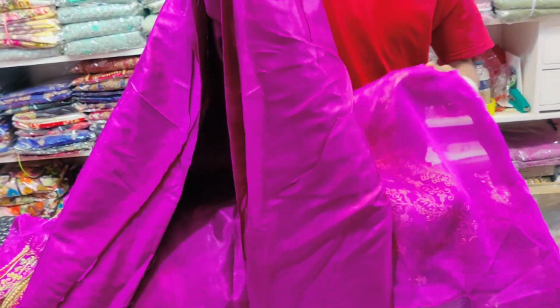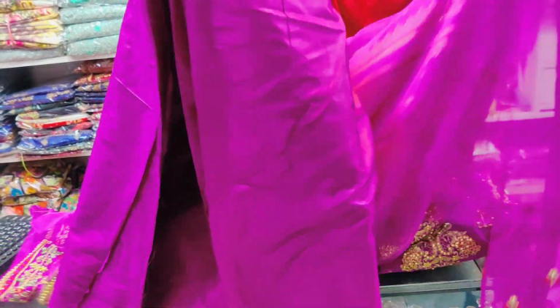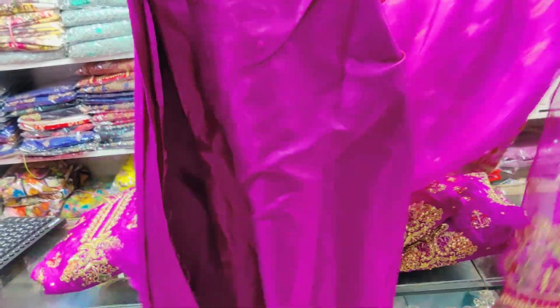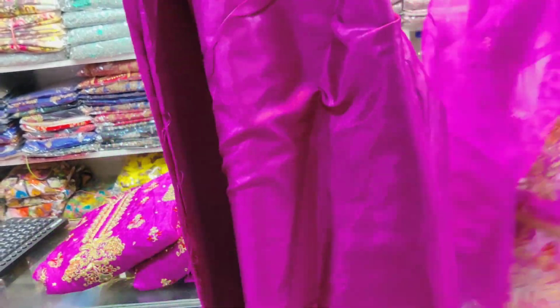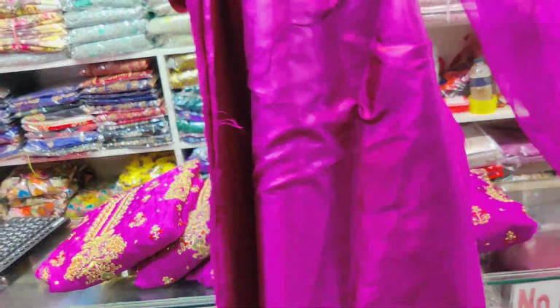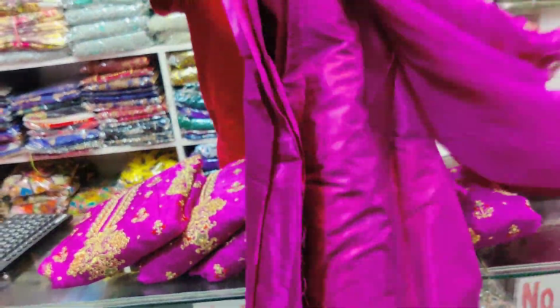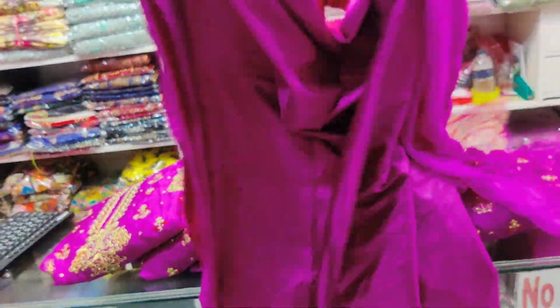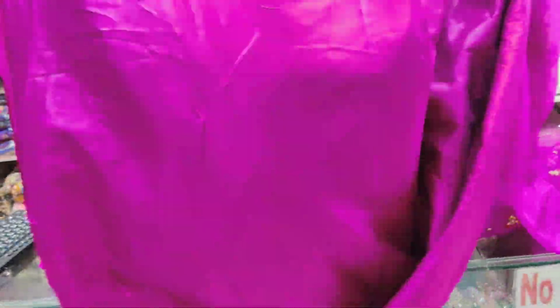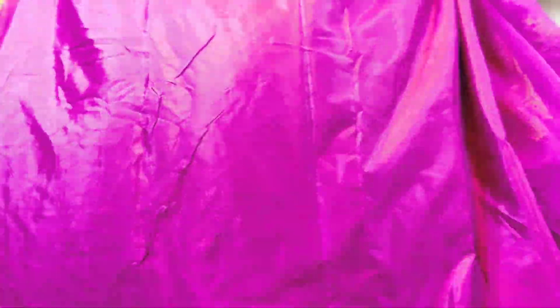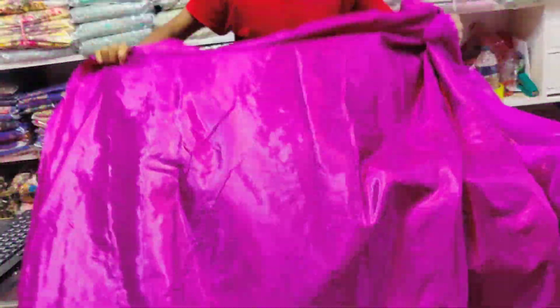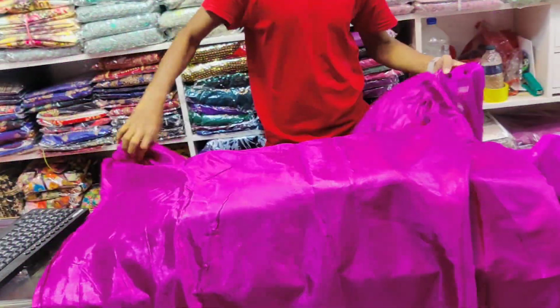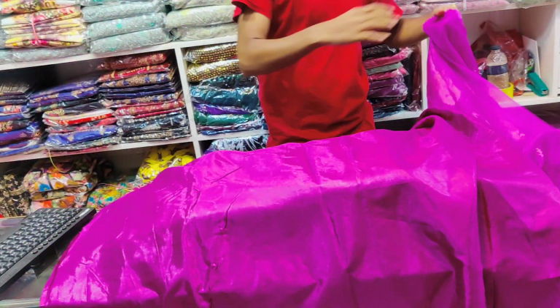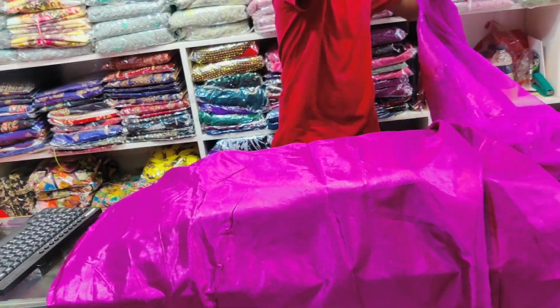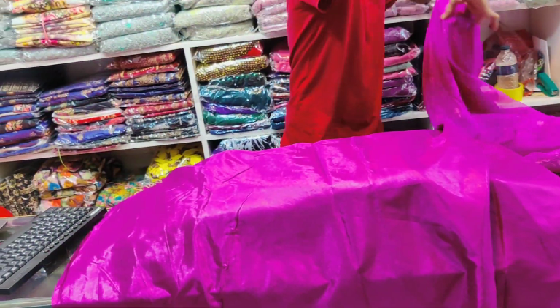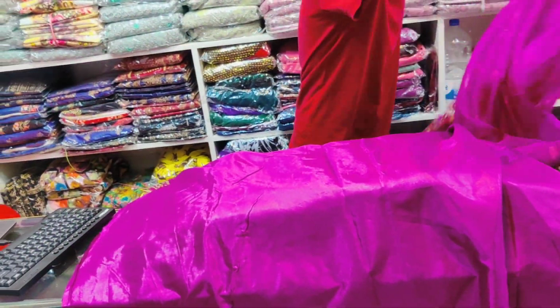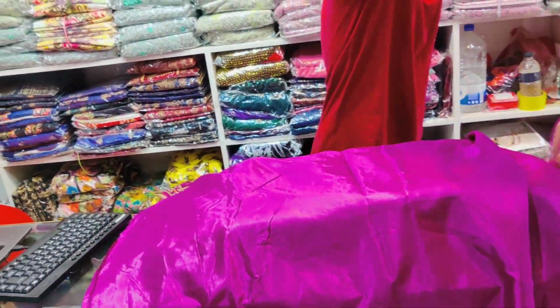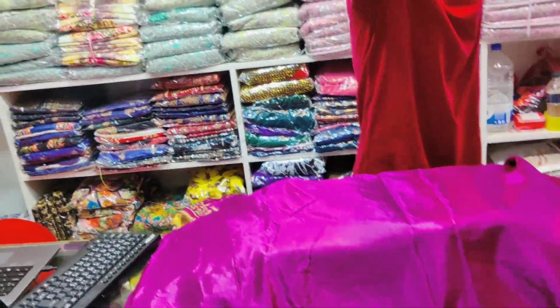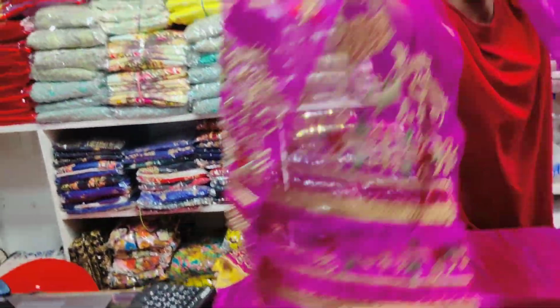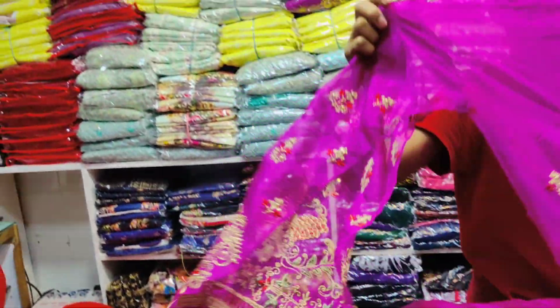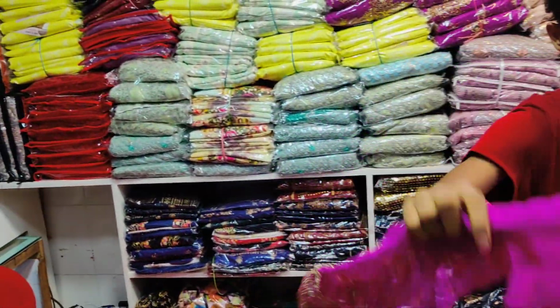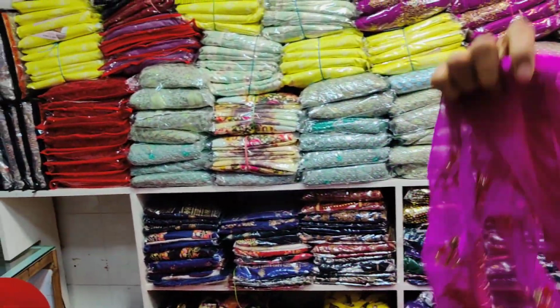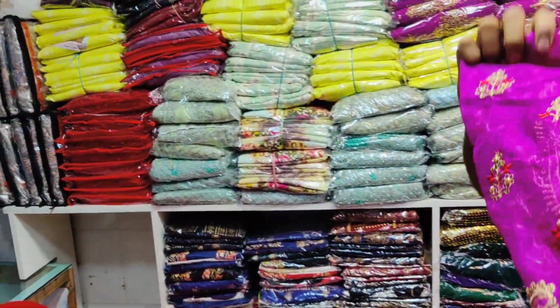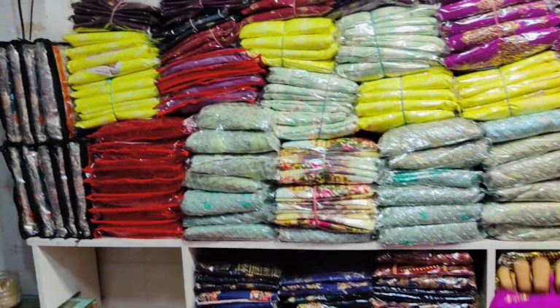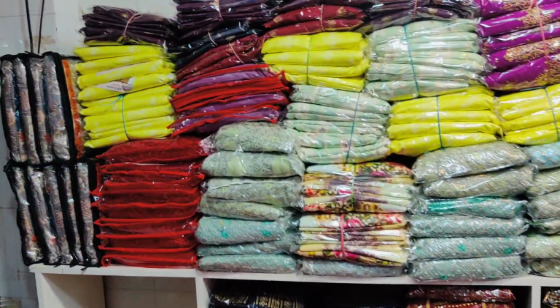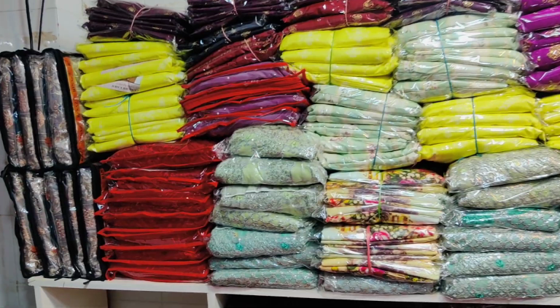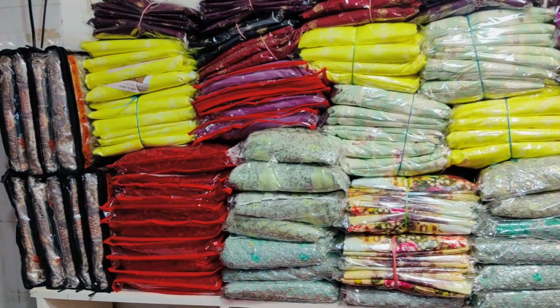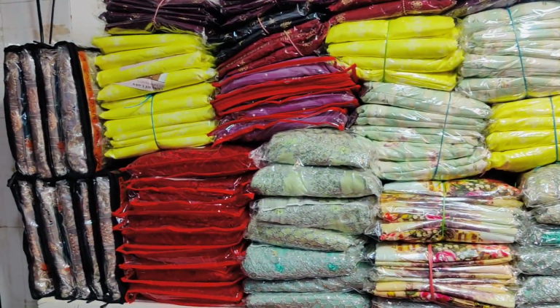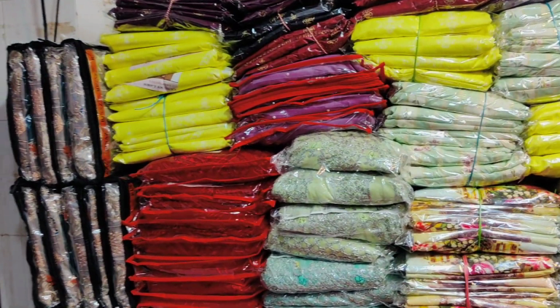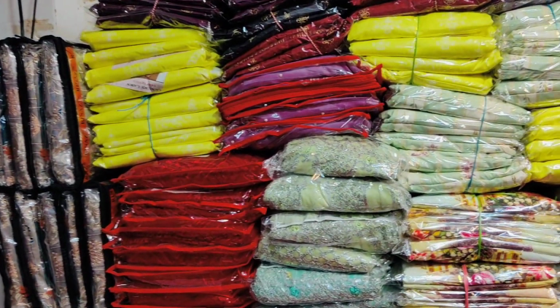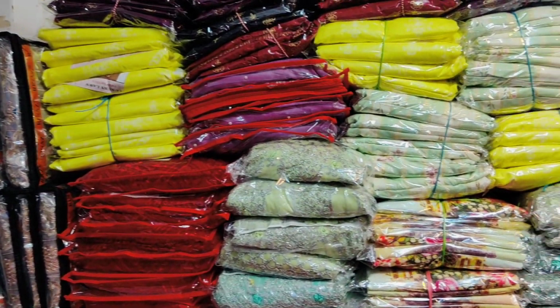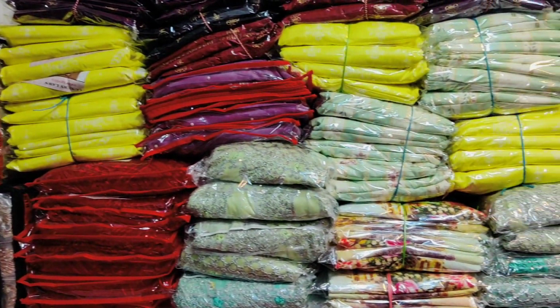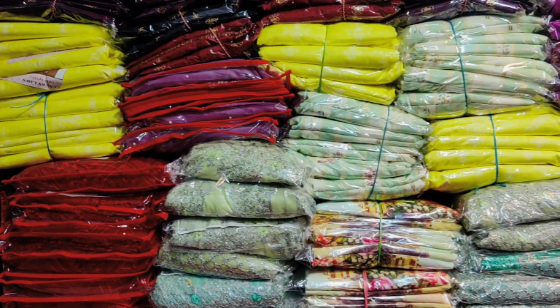Let's see the dress pattern. Look at the dress. This is a new dress collection.